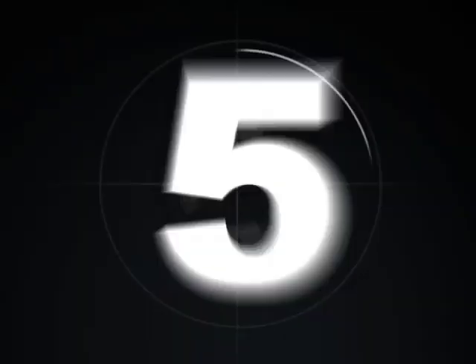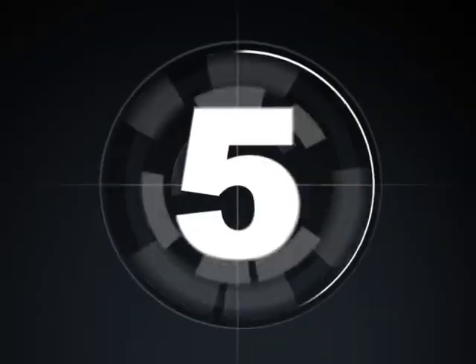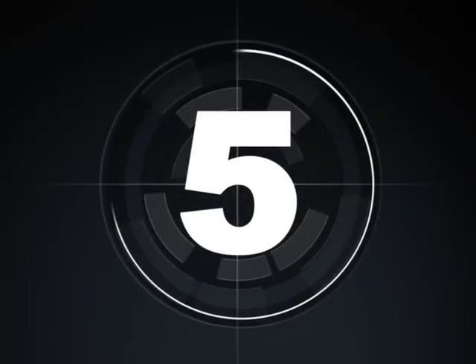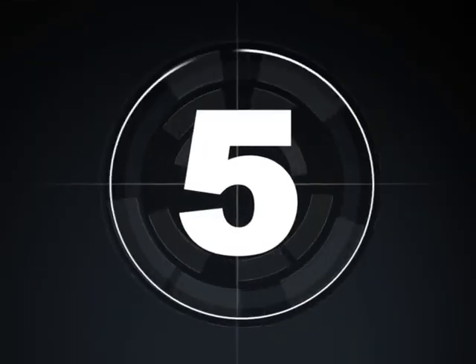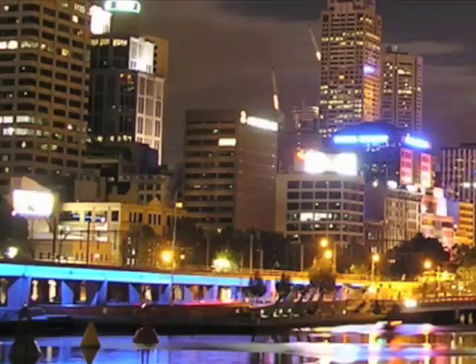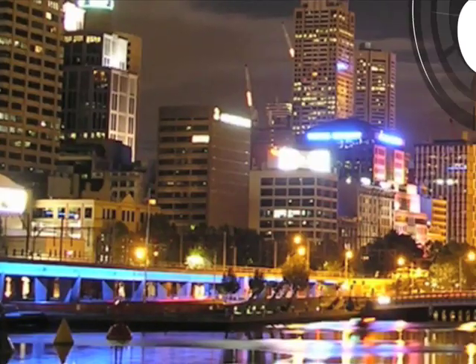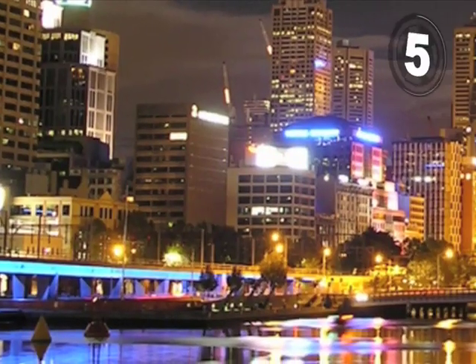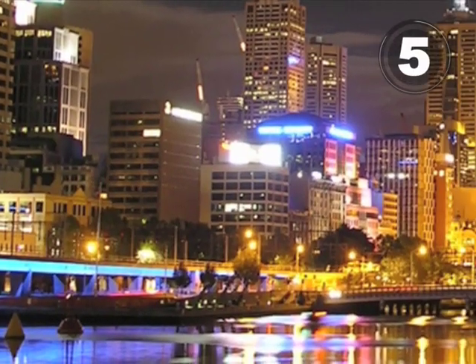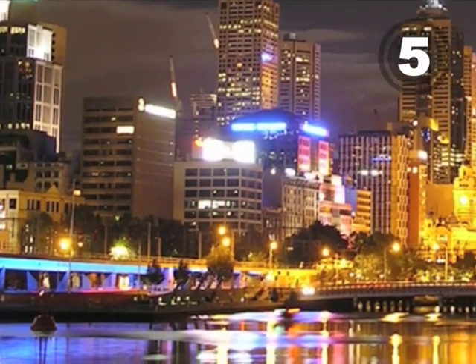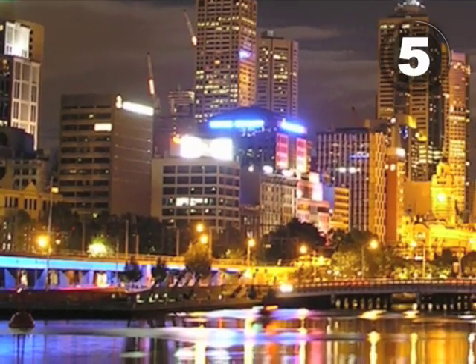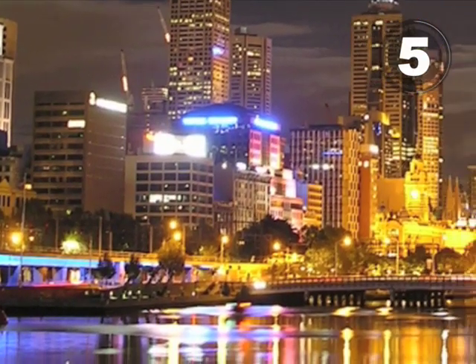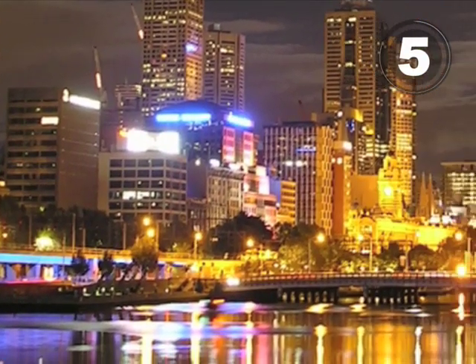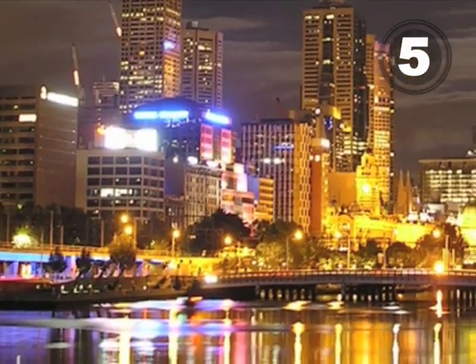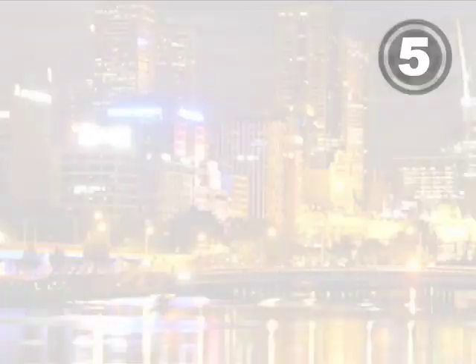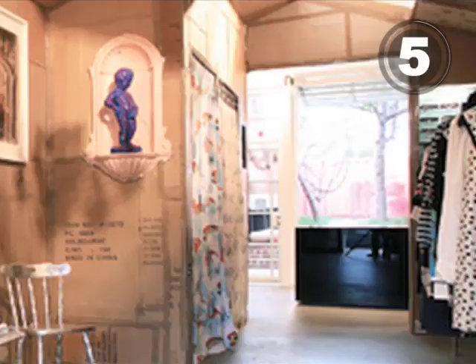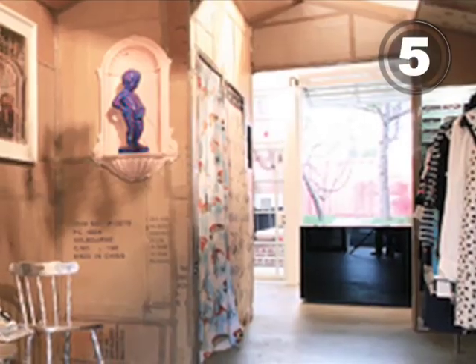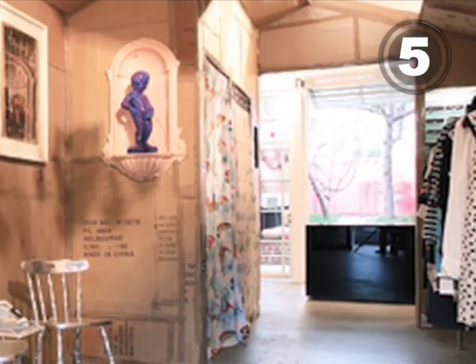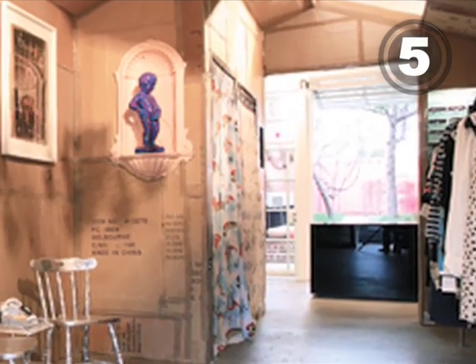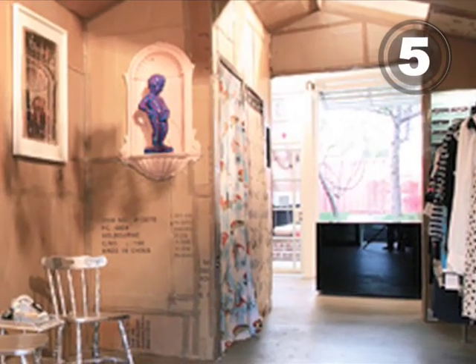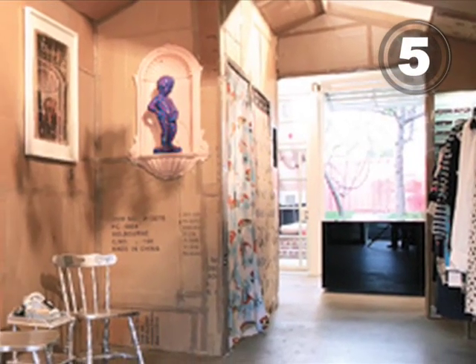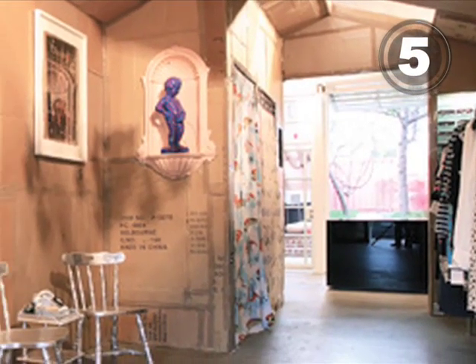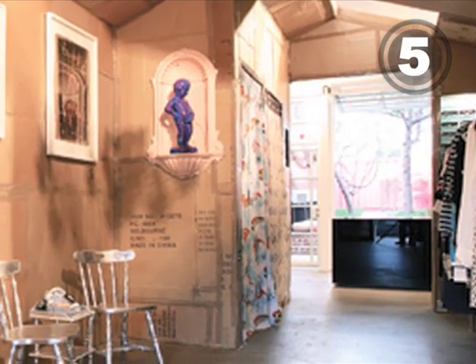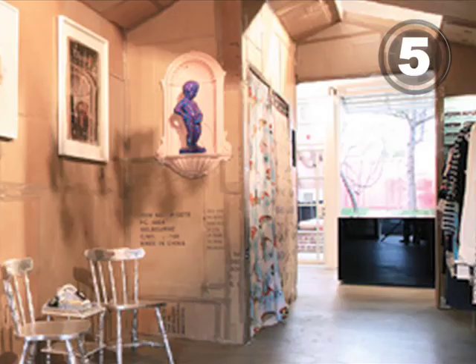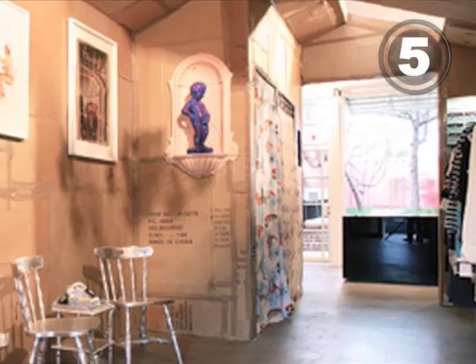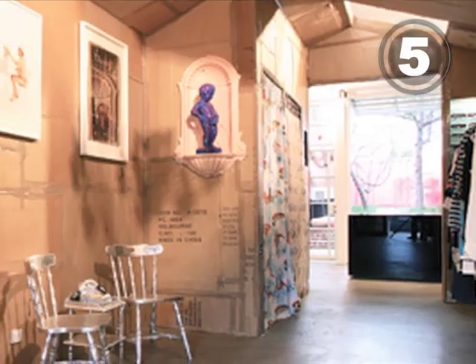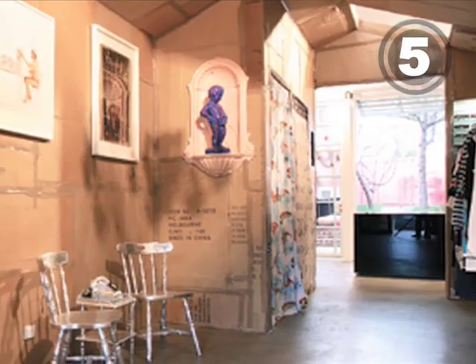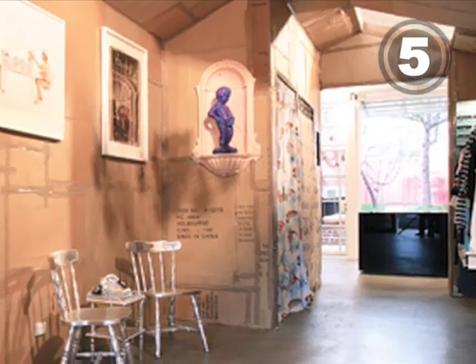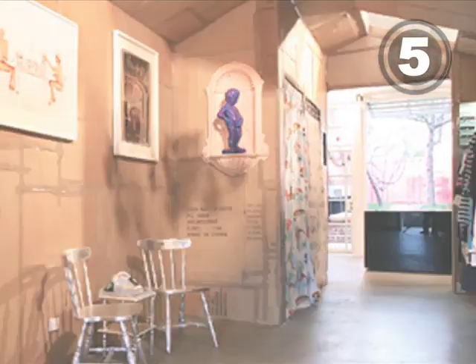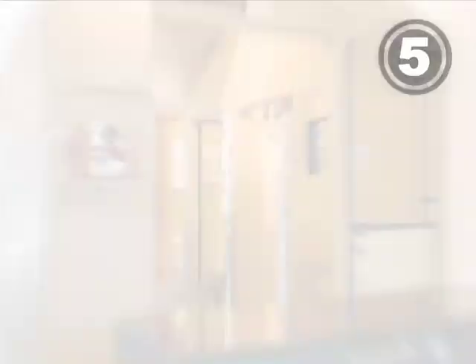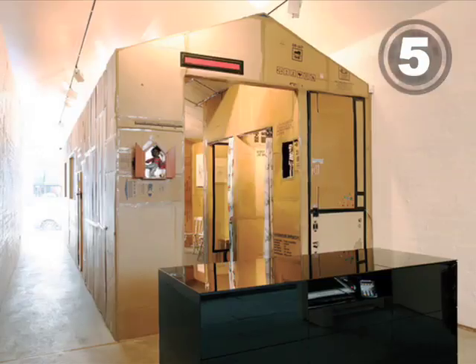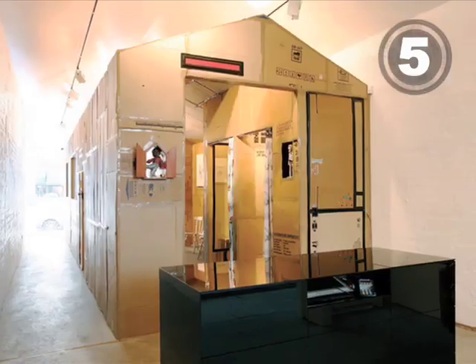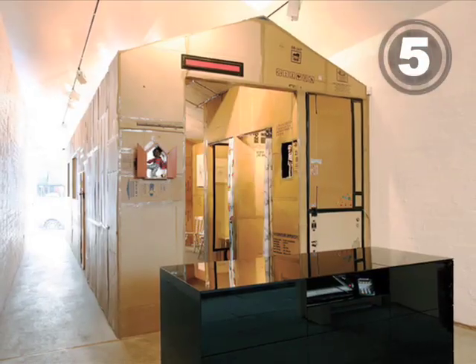At number 5, located in an upscale suburb of Melbourne, this cardboard store was actually inspired by the slums of Madrid.